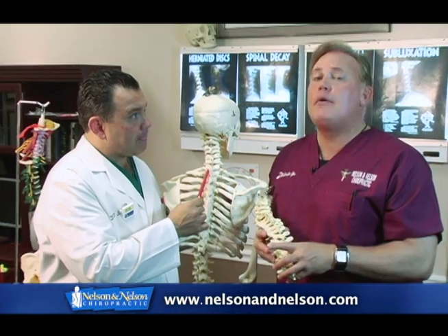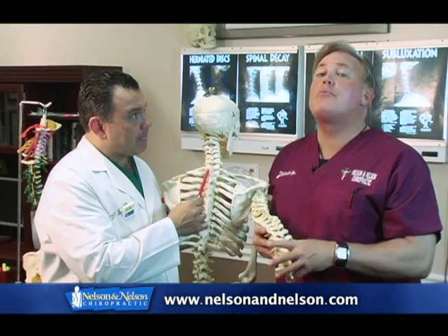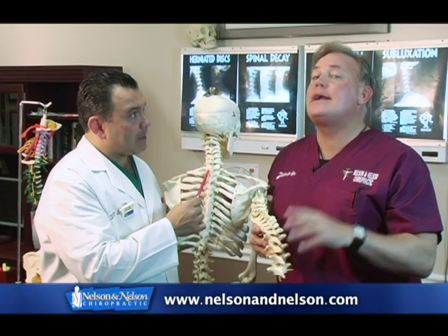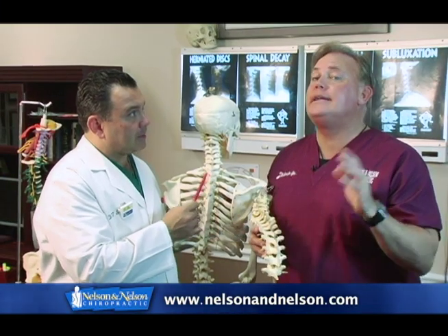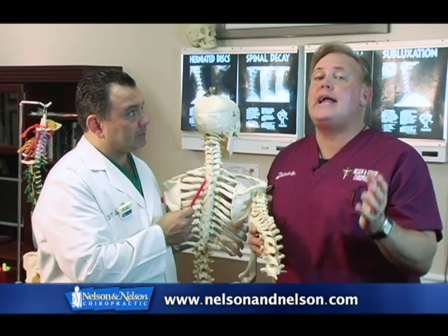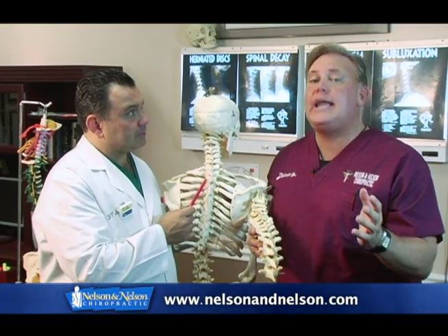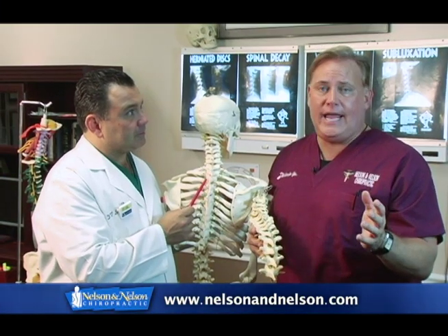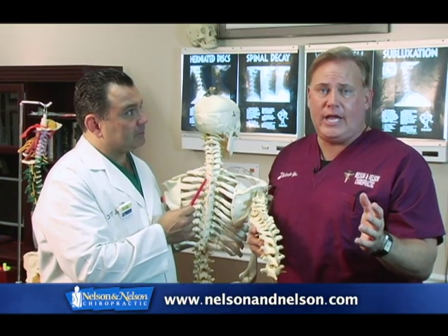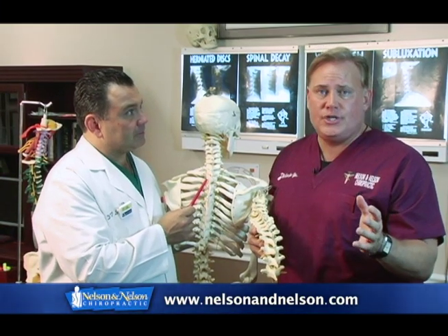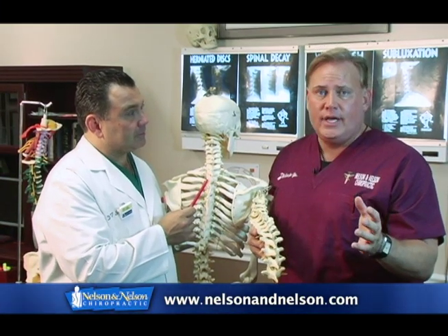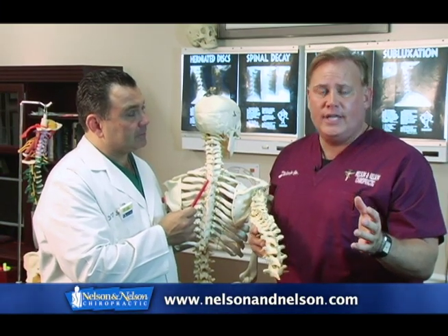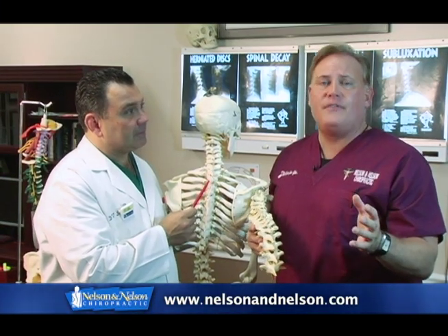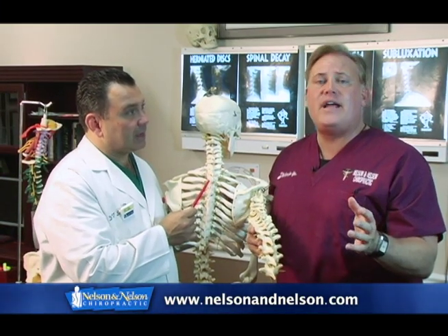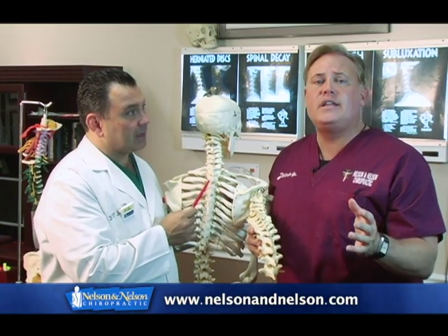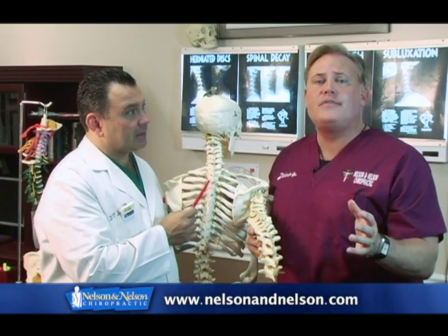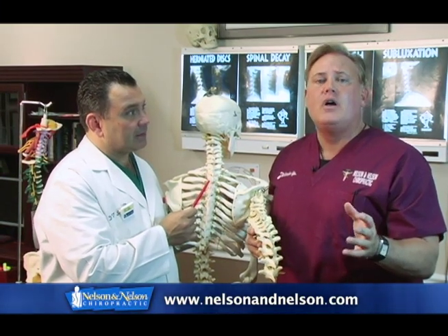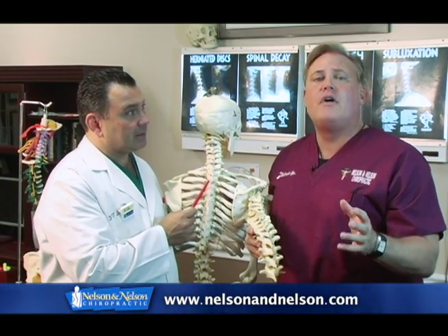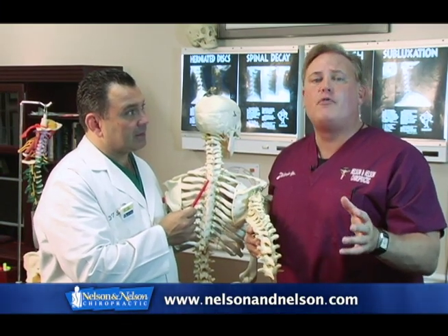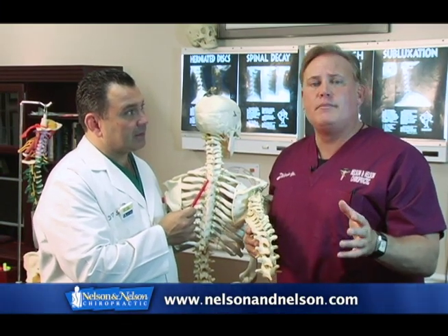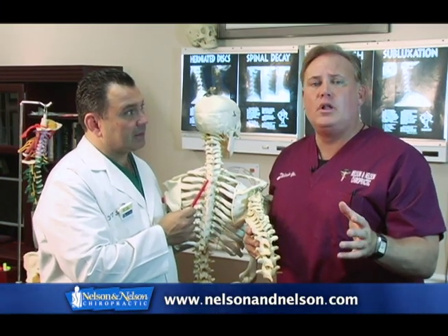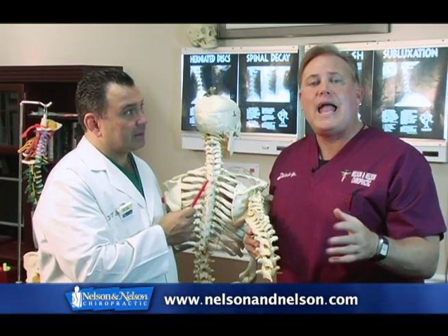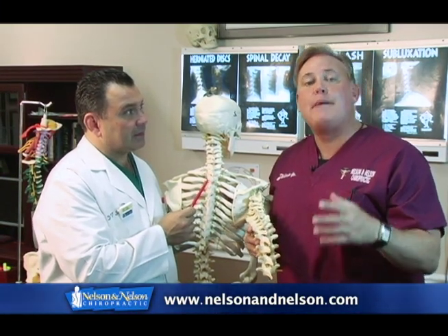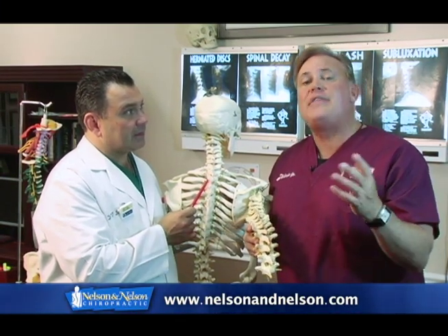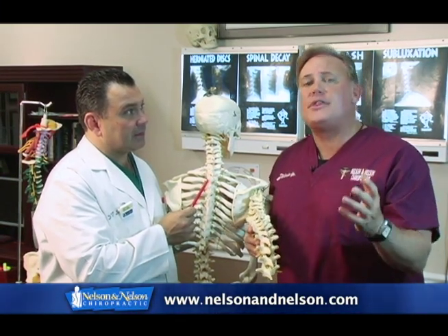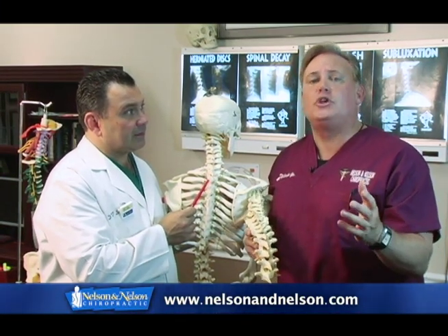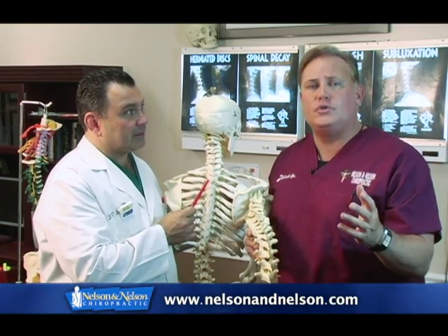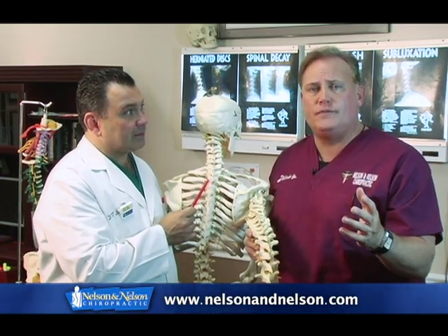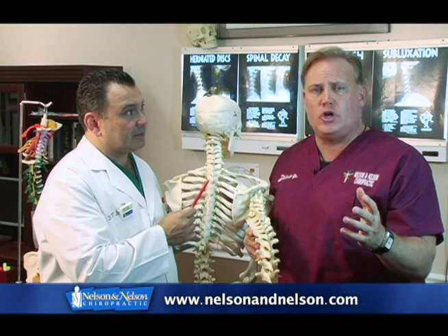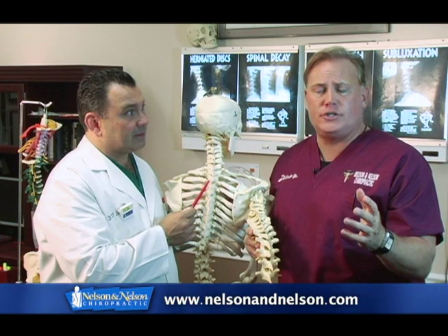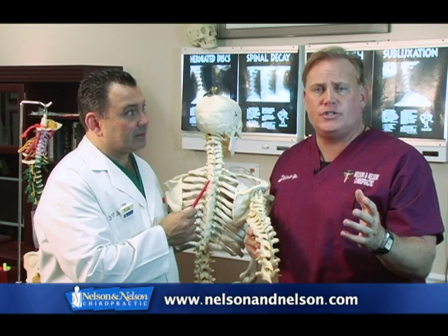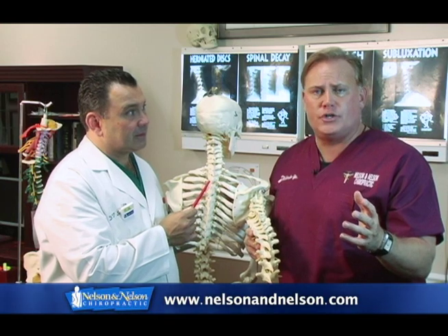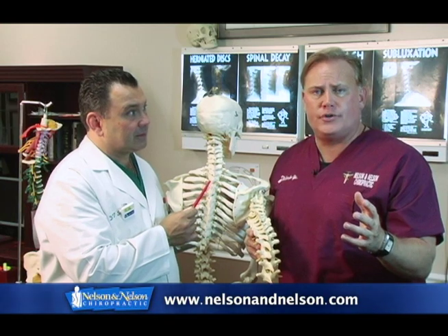Chiropractic at any age is effective, affordable, and without the use of drugs and surgery.